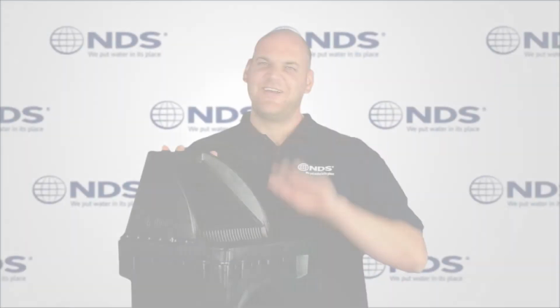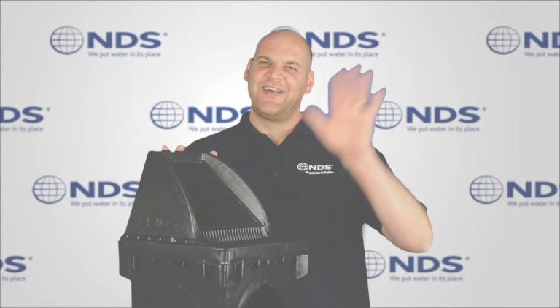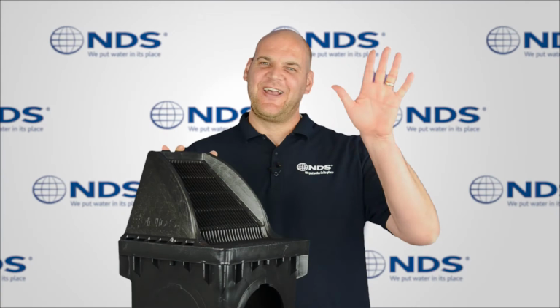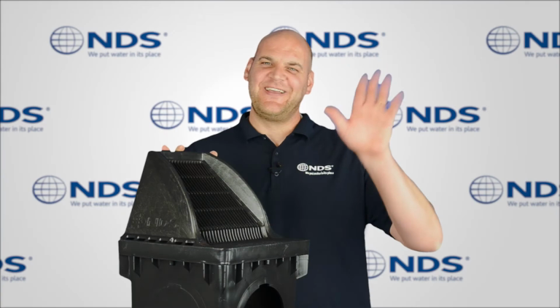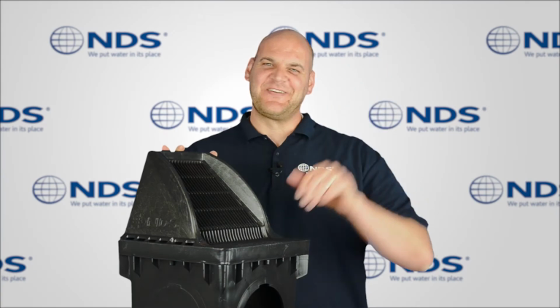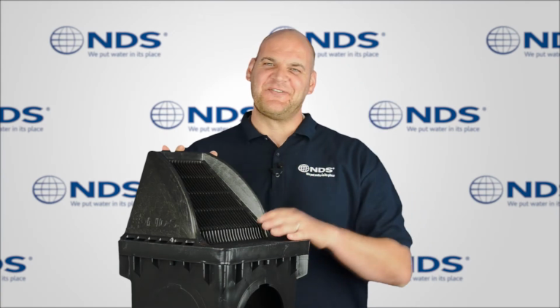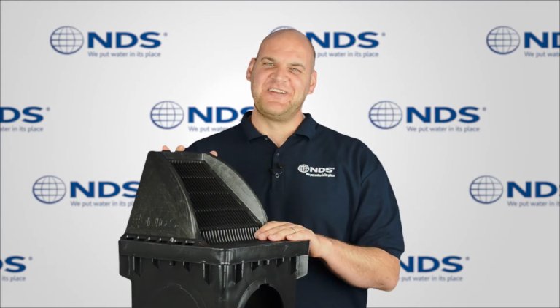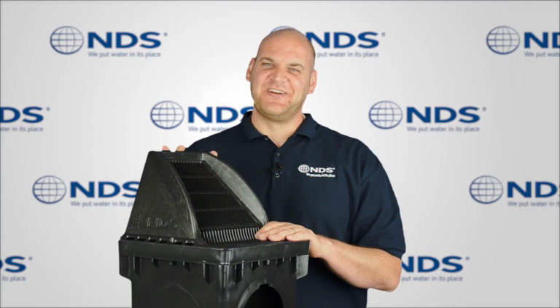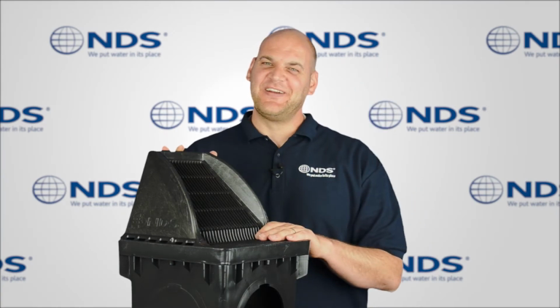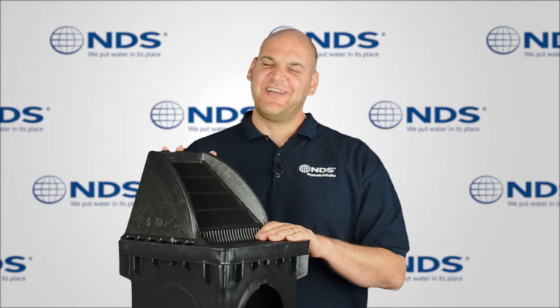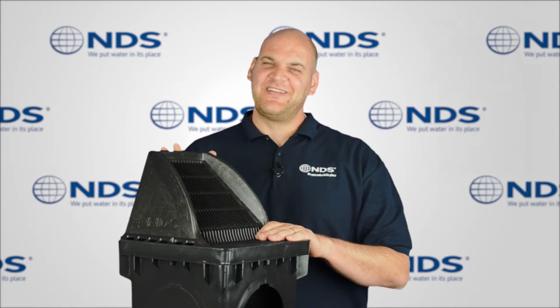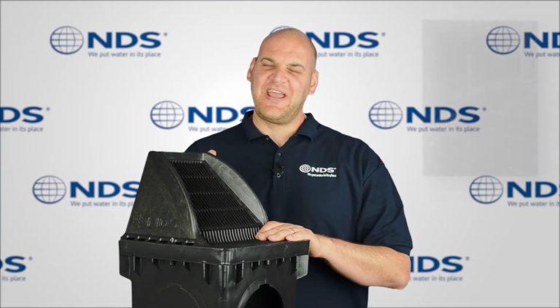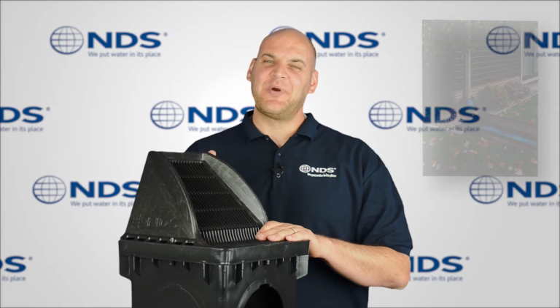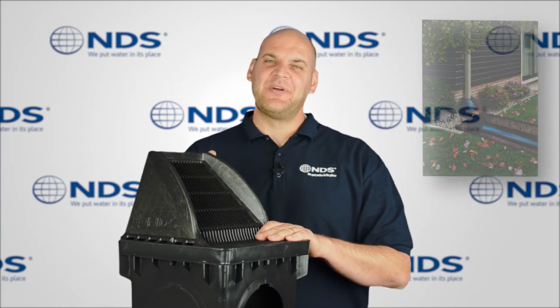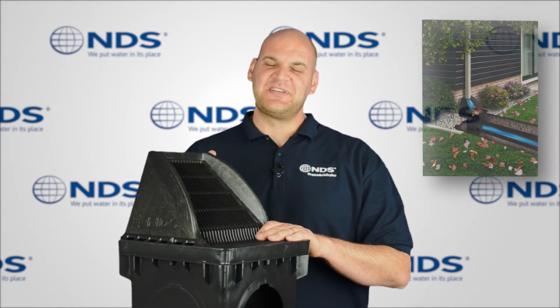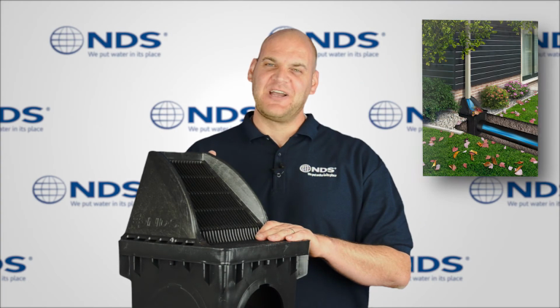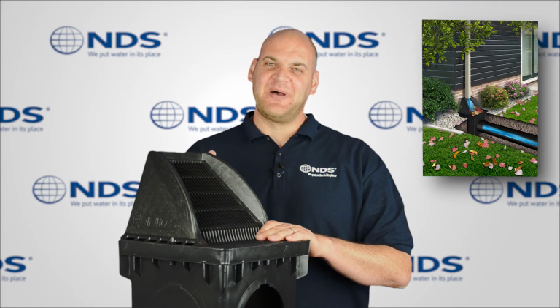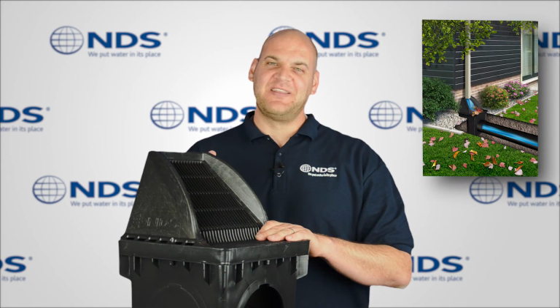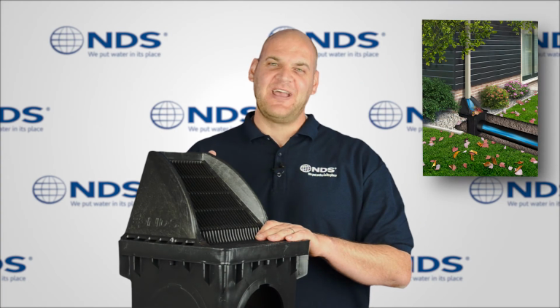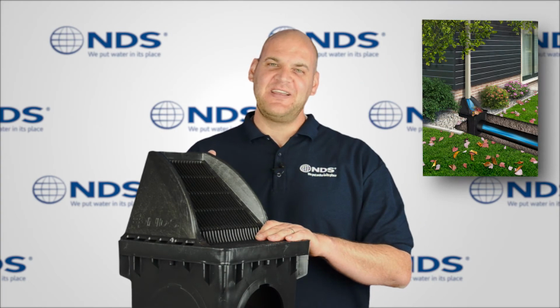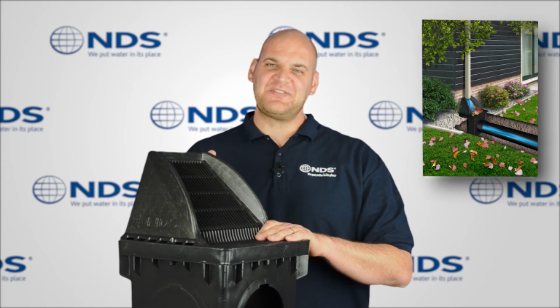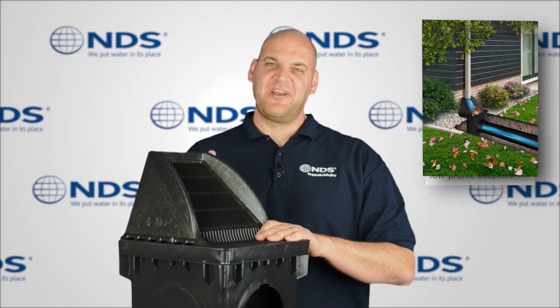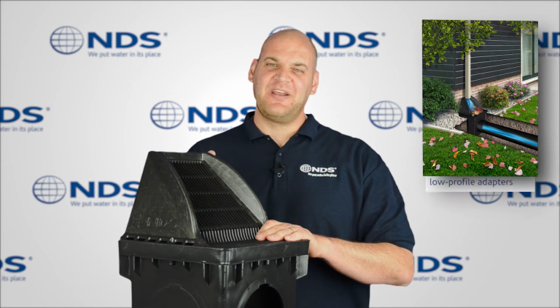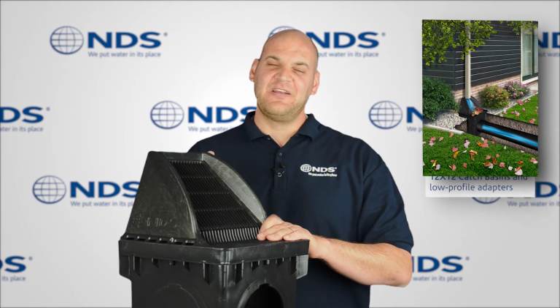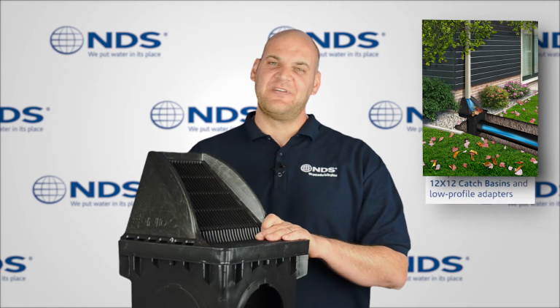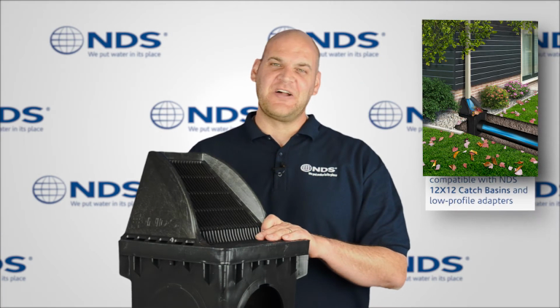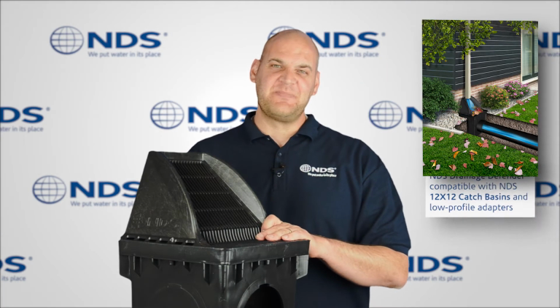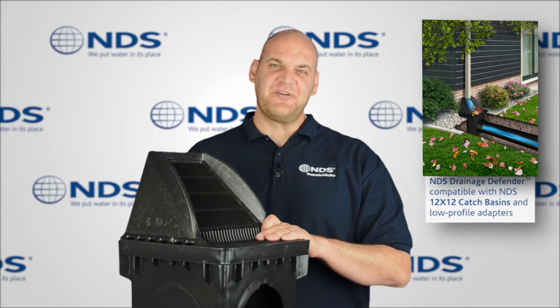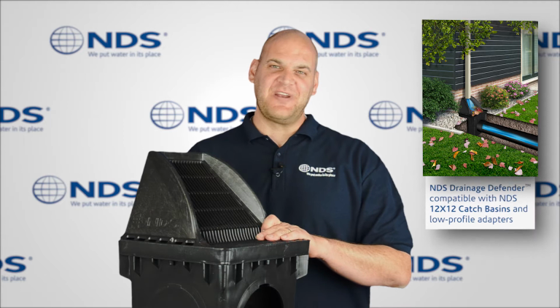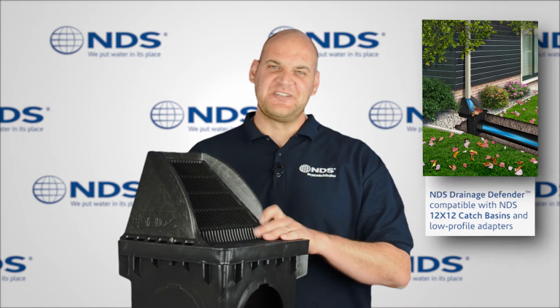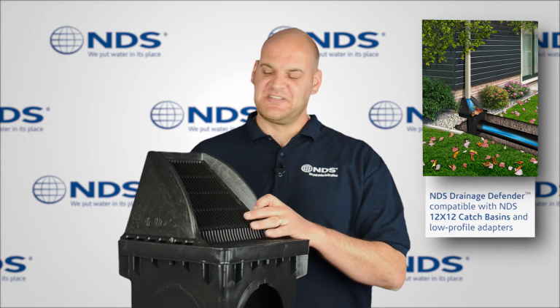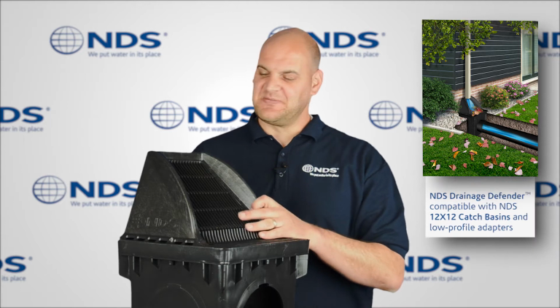Hey, Dr. Drainage here. Today we're going to talk about the NDS drain grate for downspout drainage systems.